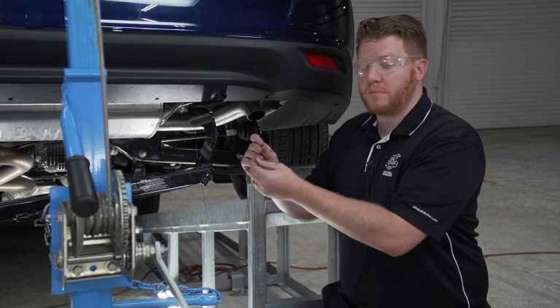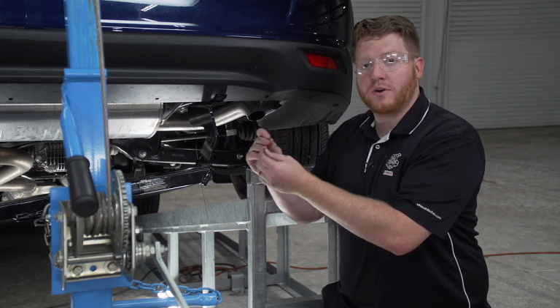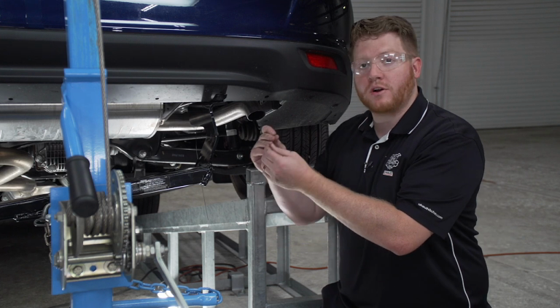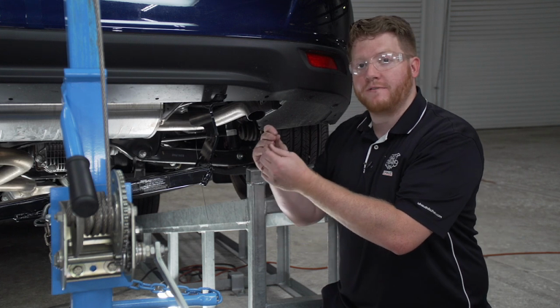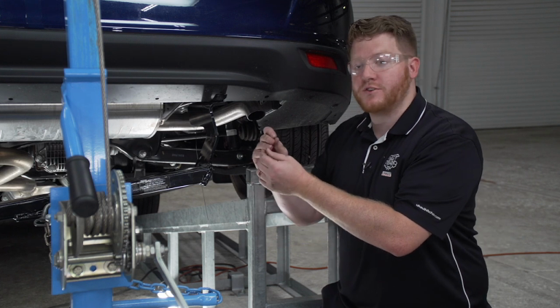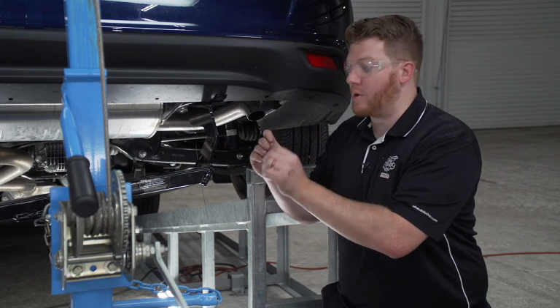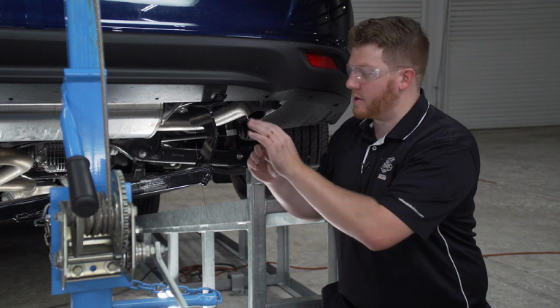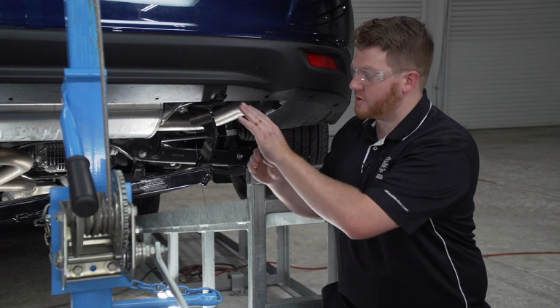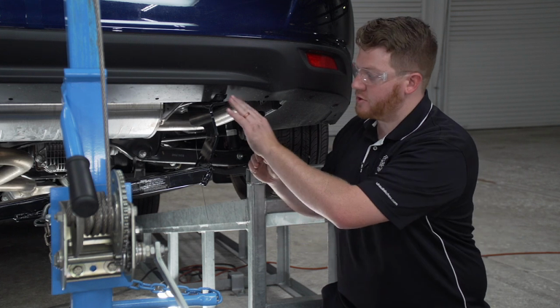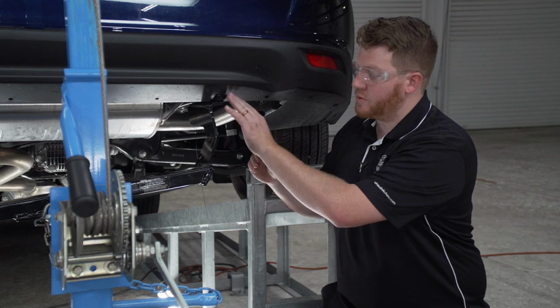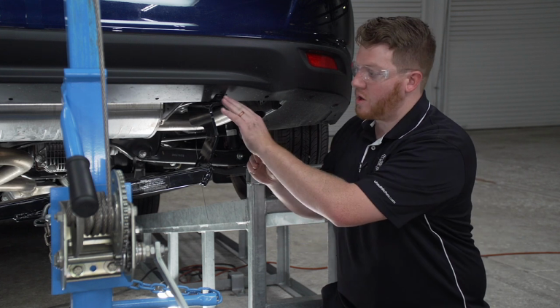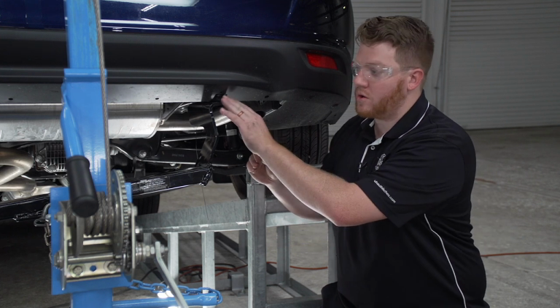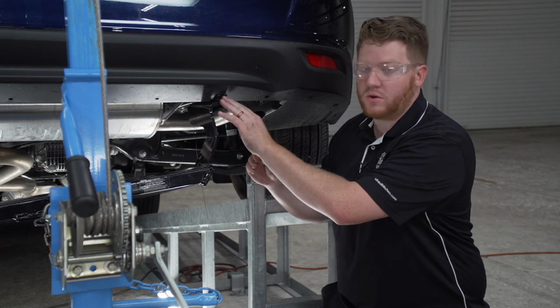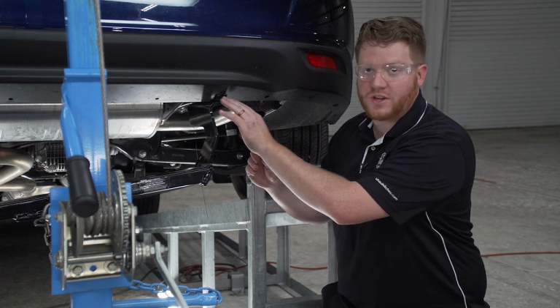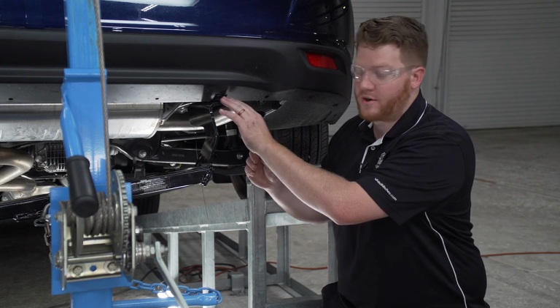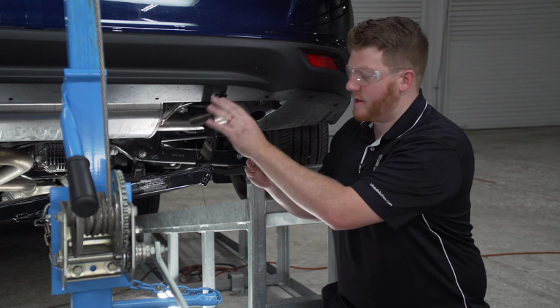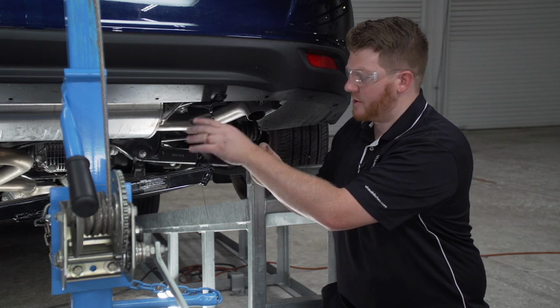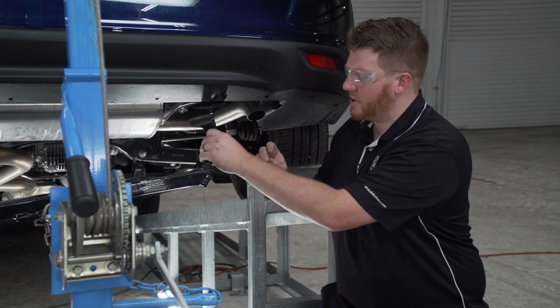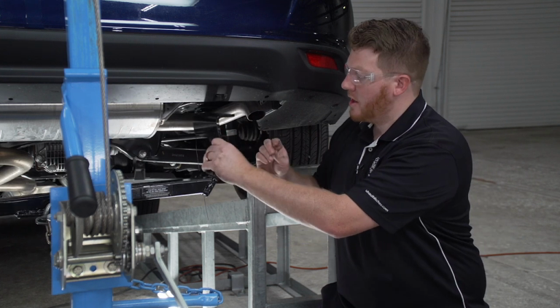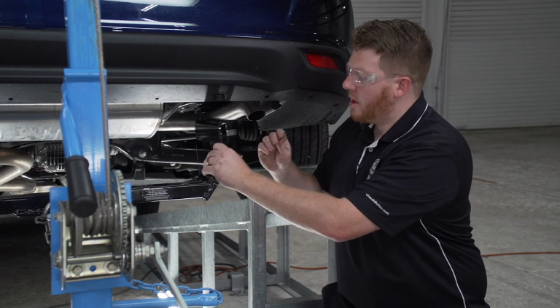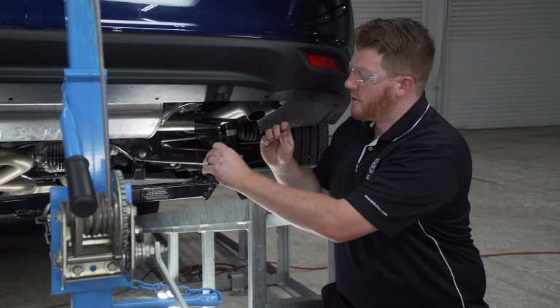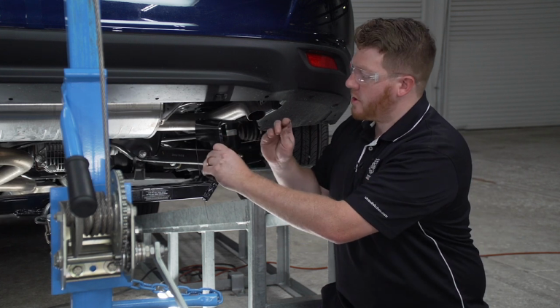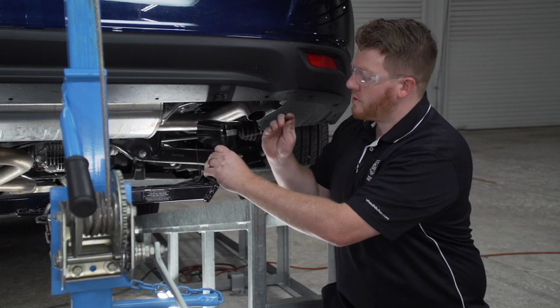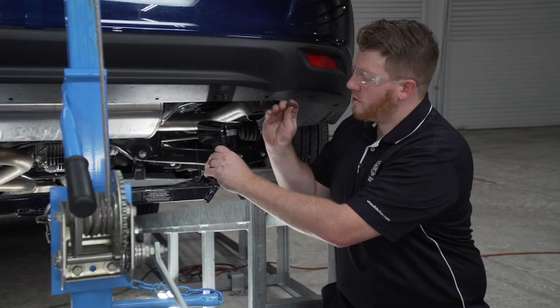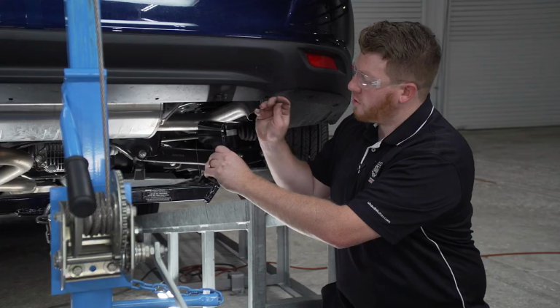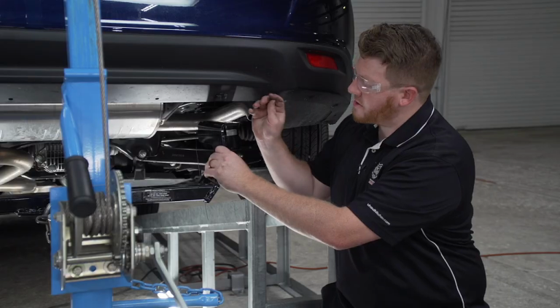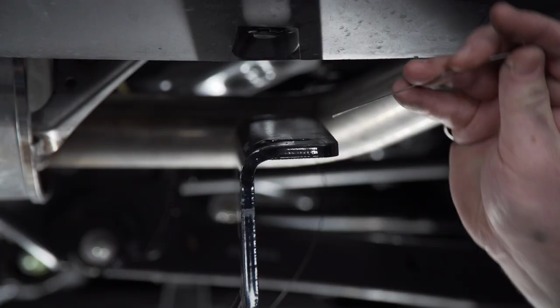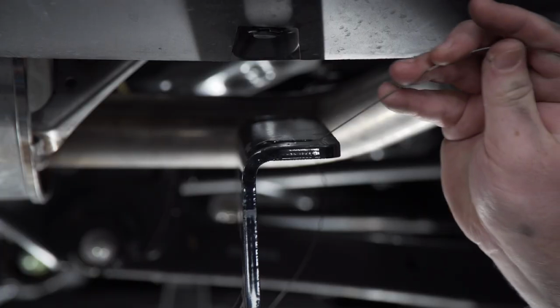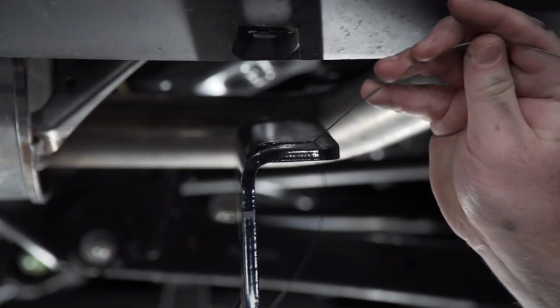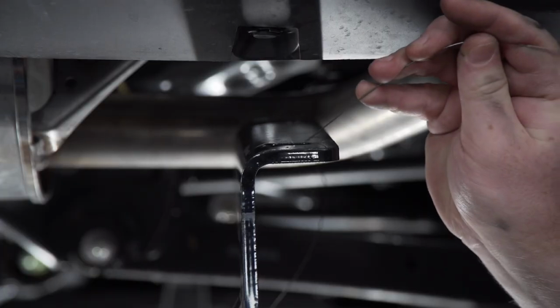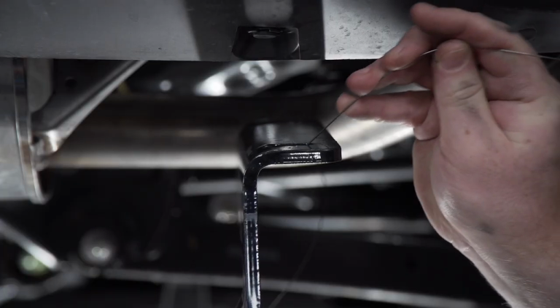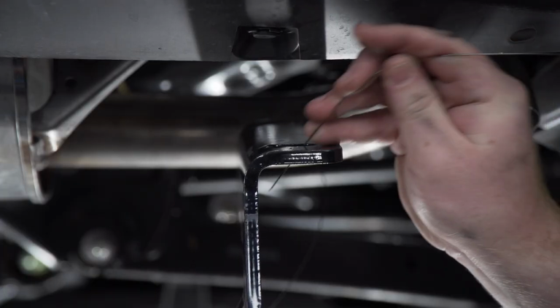Before we raise our hitch all the way, we're going to bring our fish wires through the holes on our hitch. On our rear hole, we're just going to pull it through.